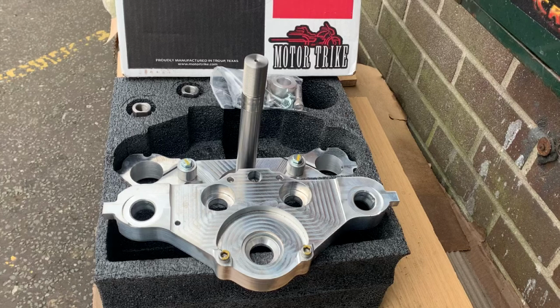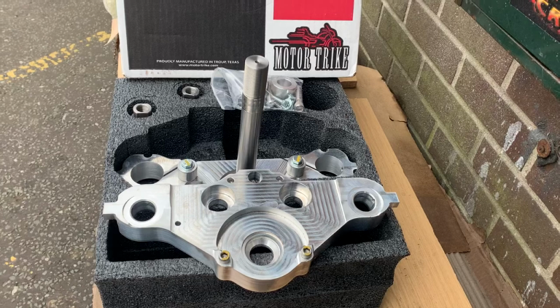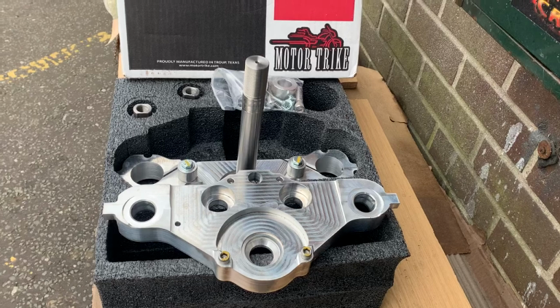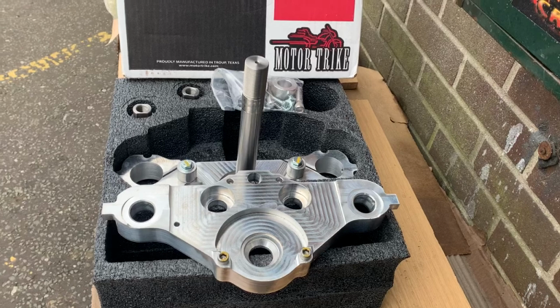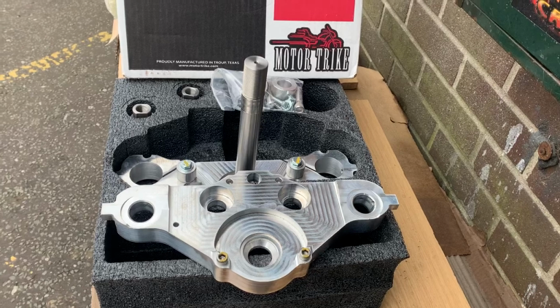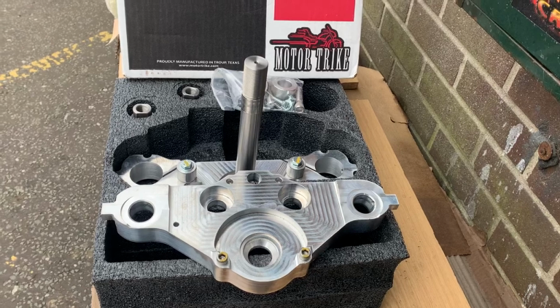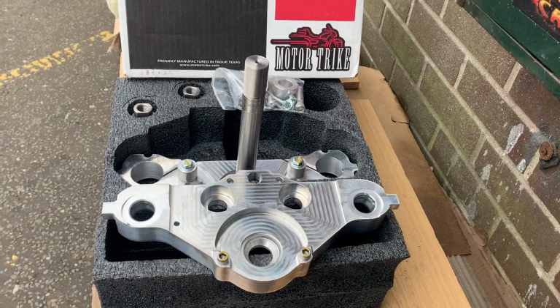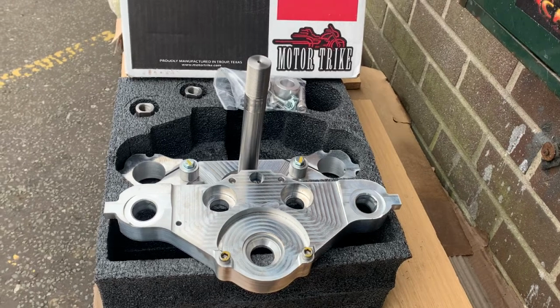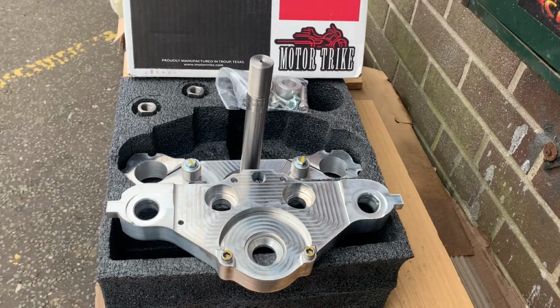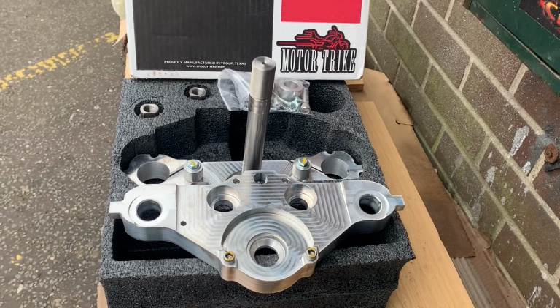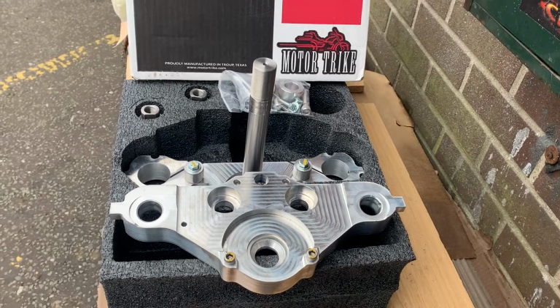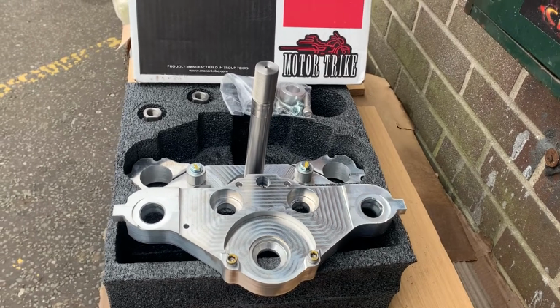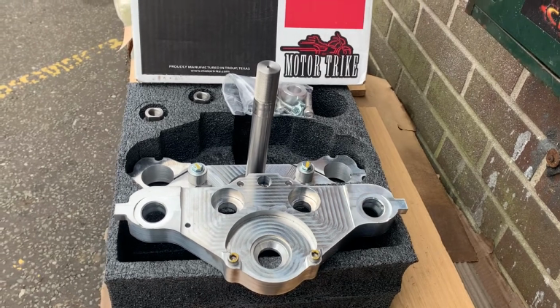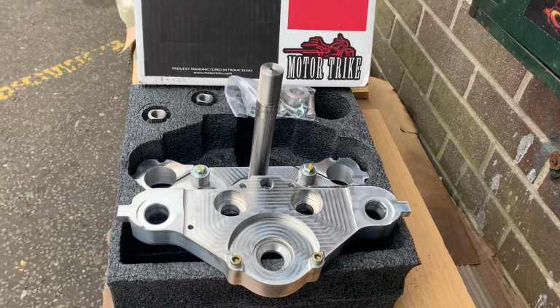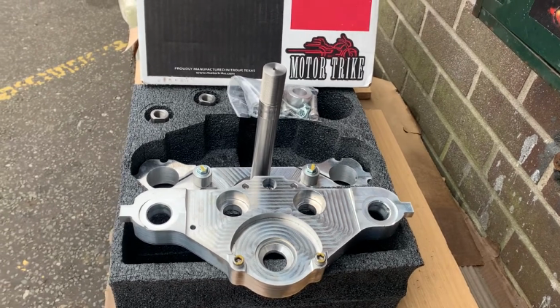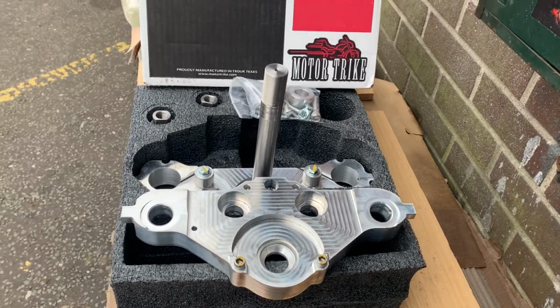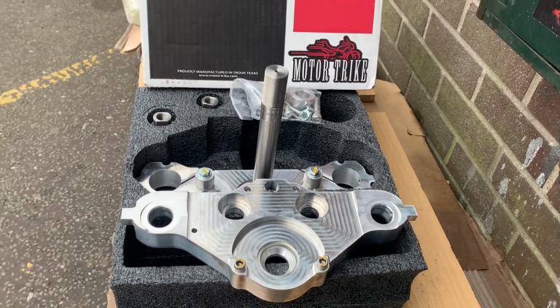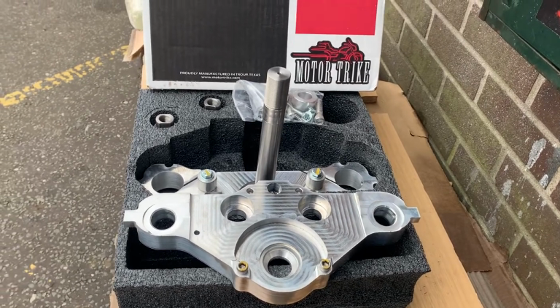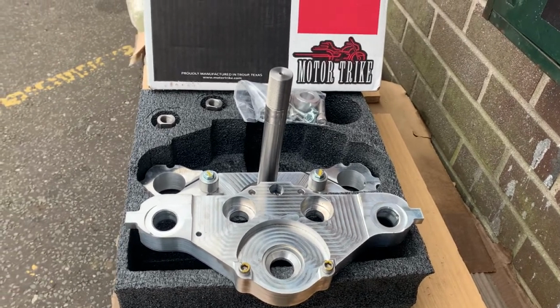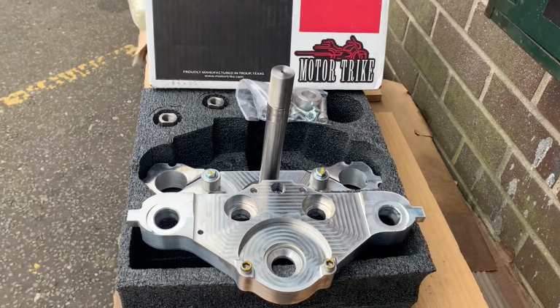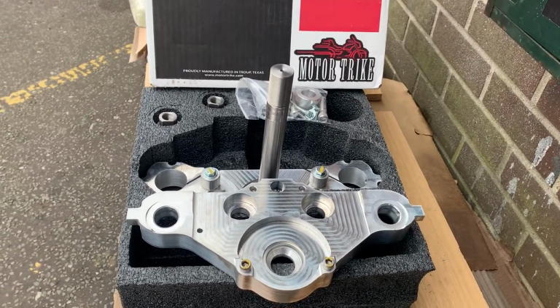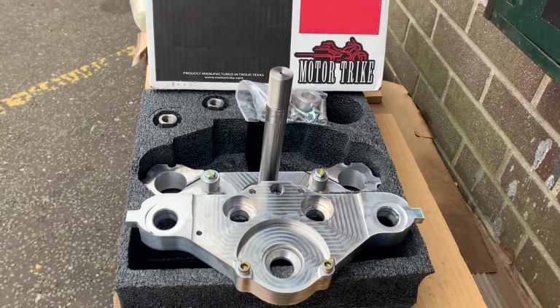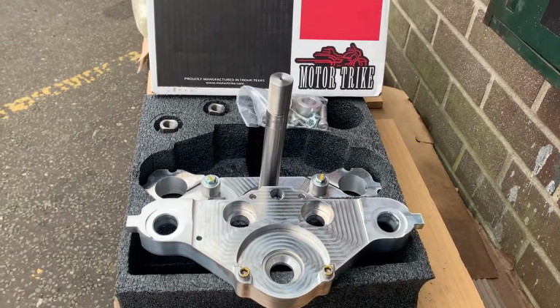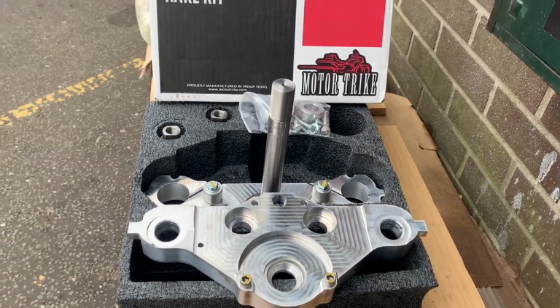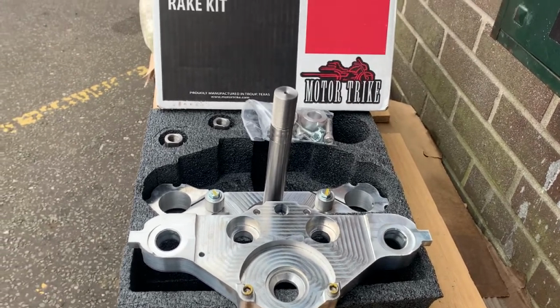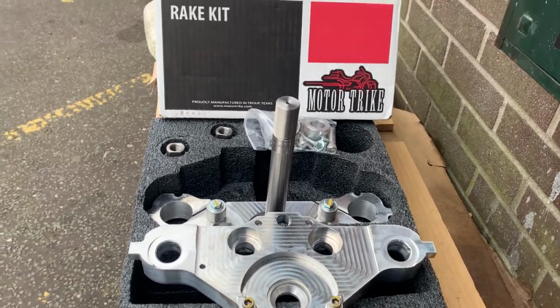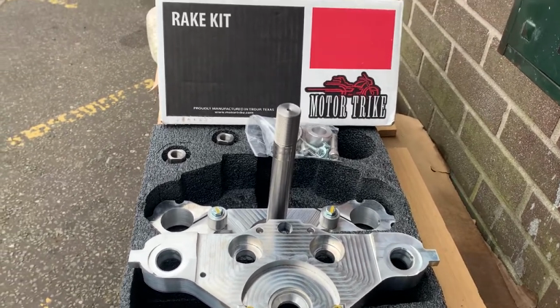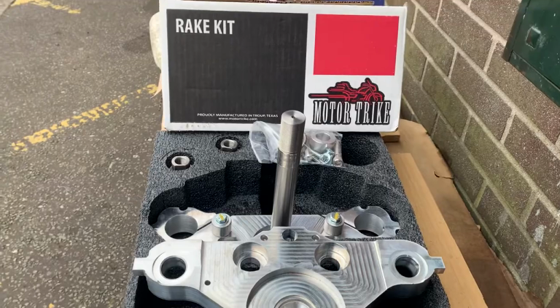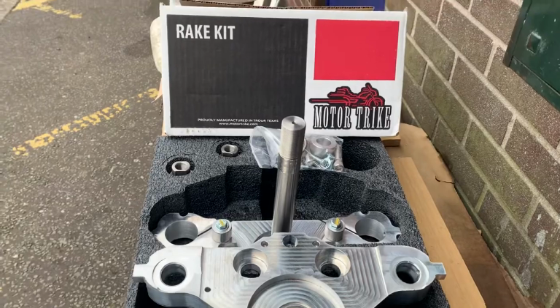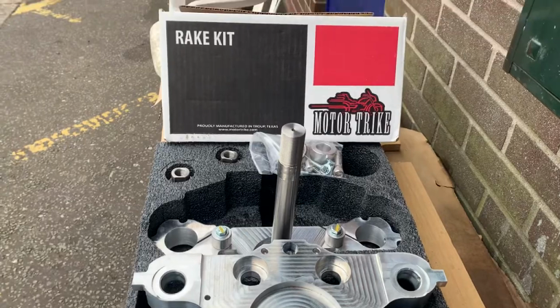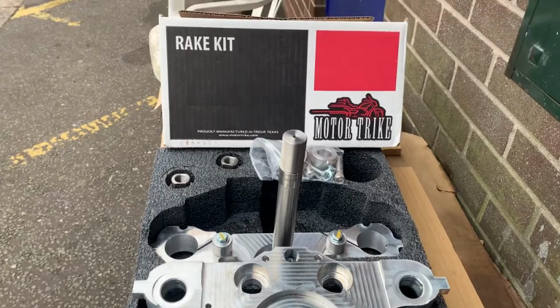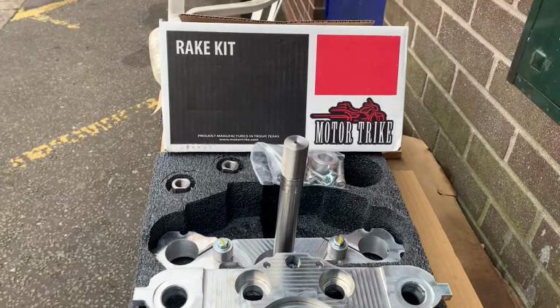Hi, it's Mark from Custom Cruise. You can see a beautiful bit of kit as usual — that's just beautiful. Rake kit by Motortrike.